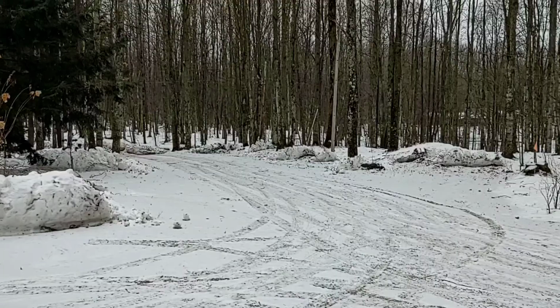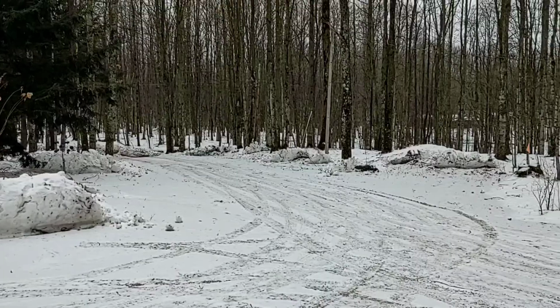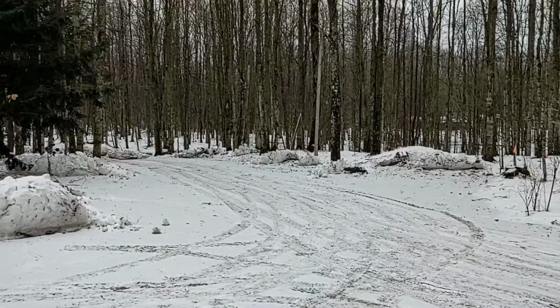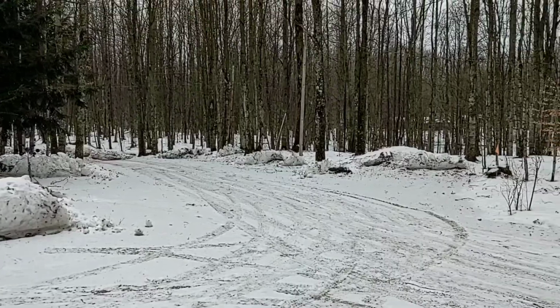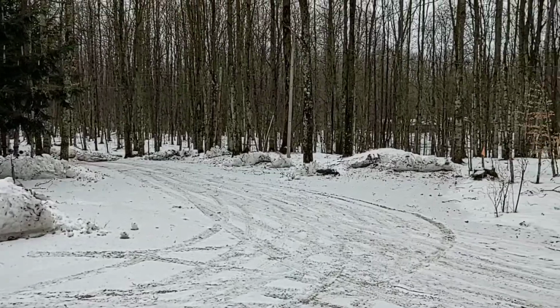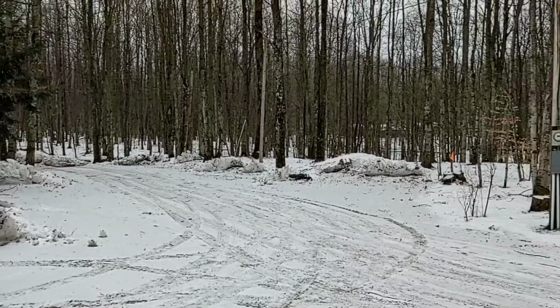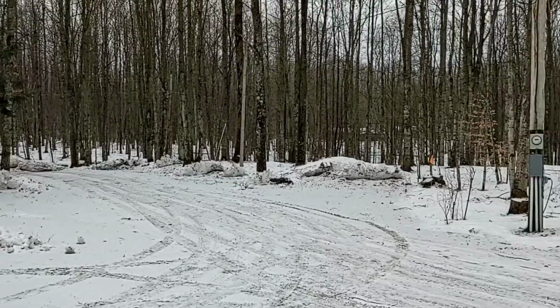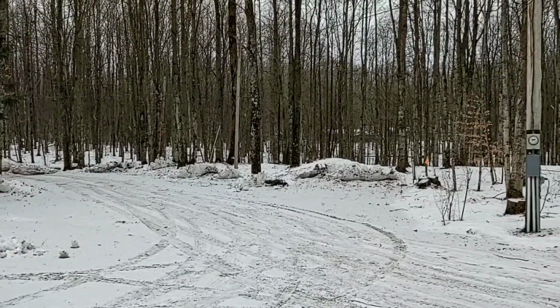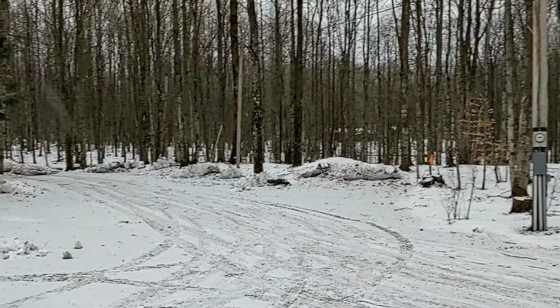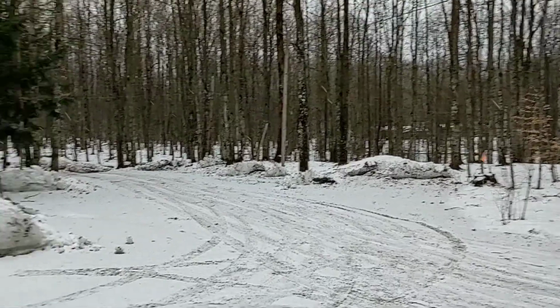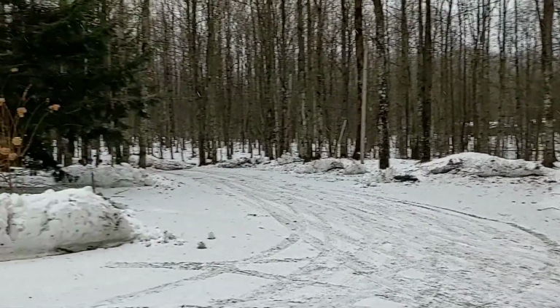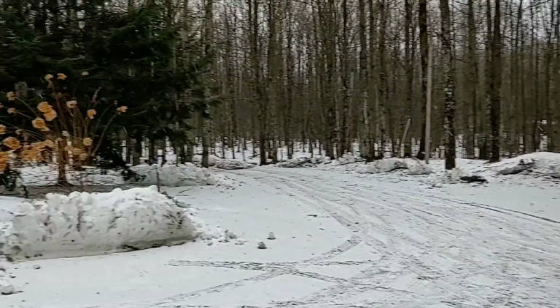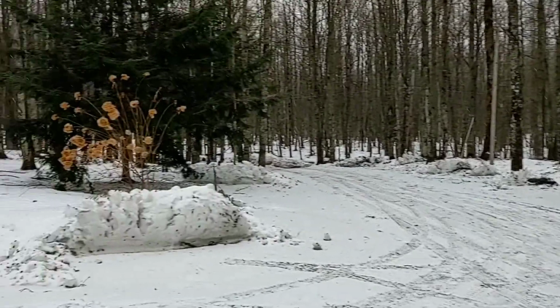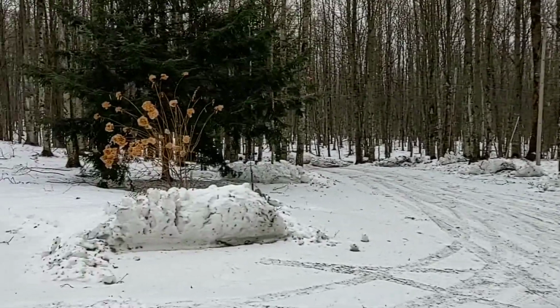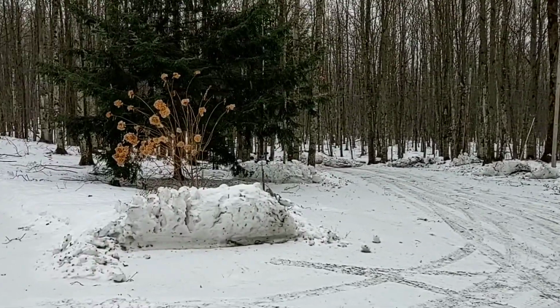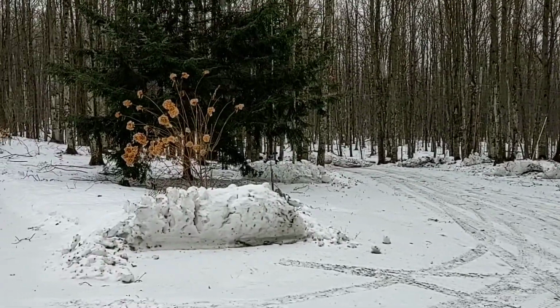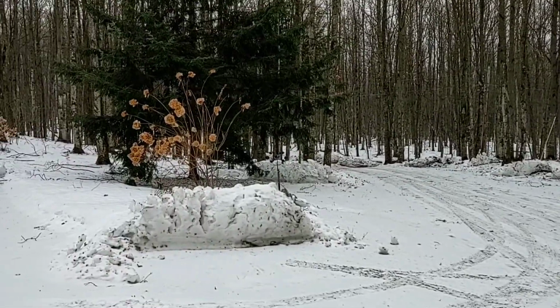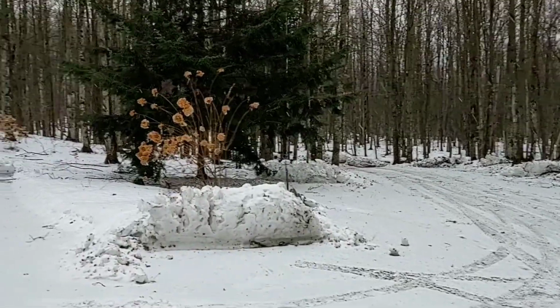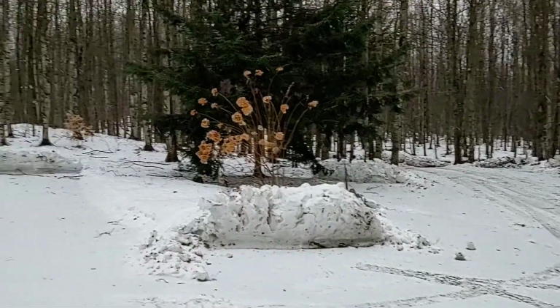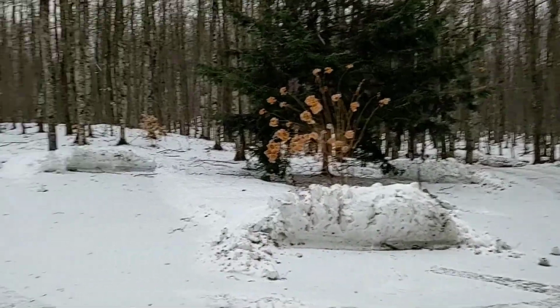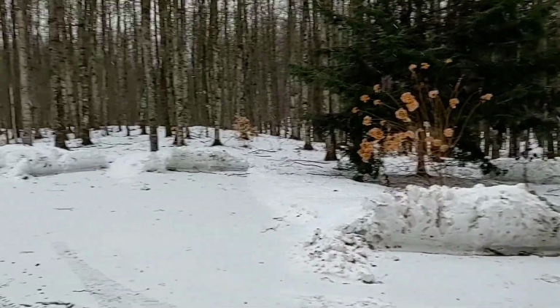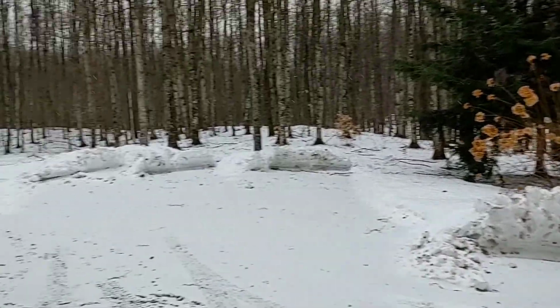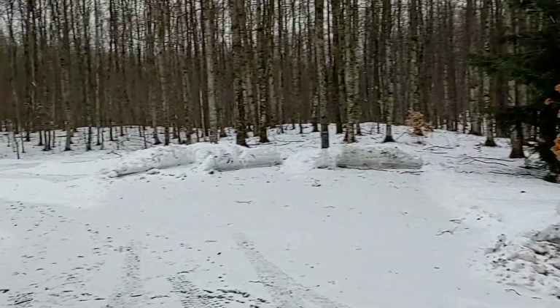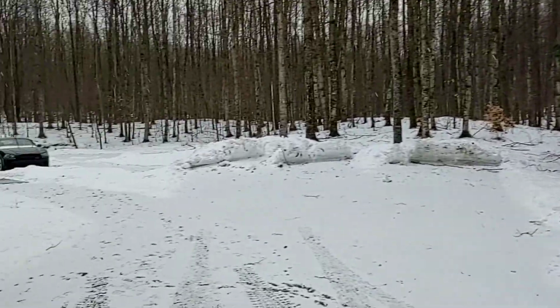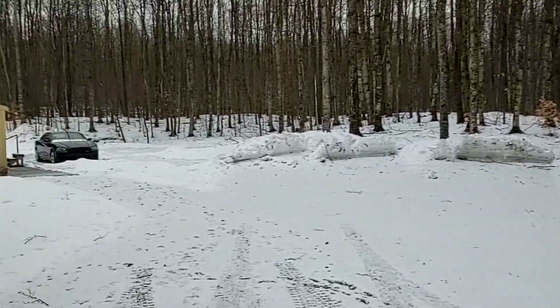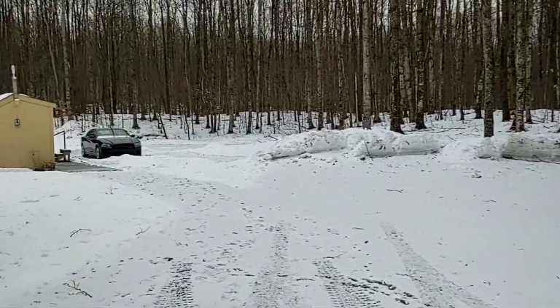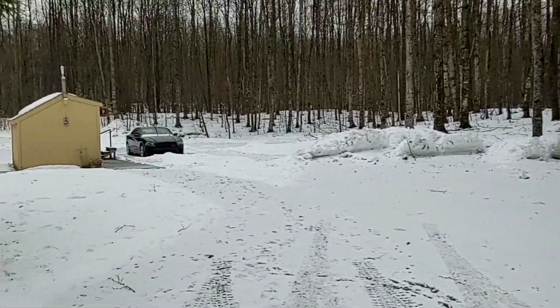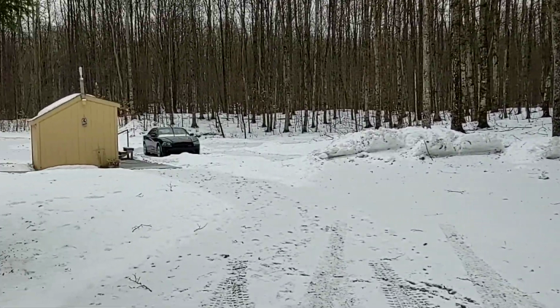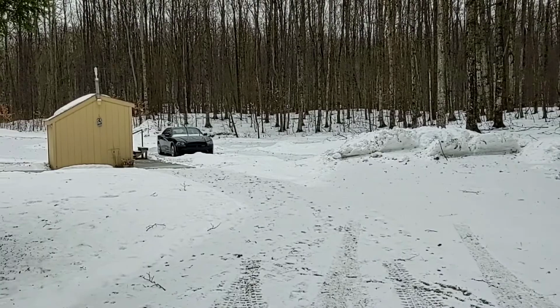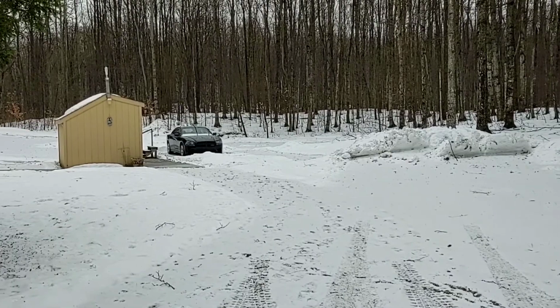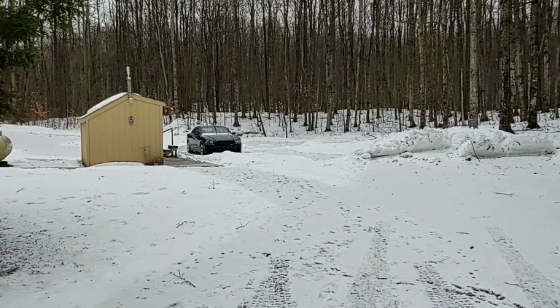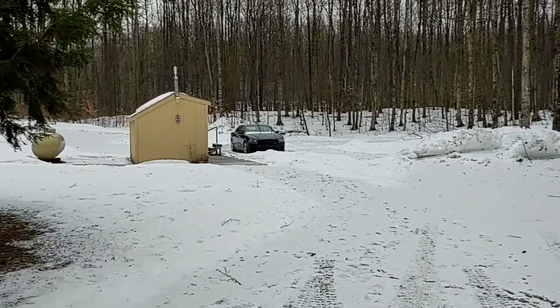Hey, what's going on boys and girls? Jim here, RCAD. A little snow report here in the Great White North.